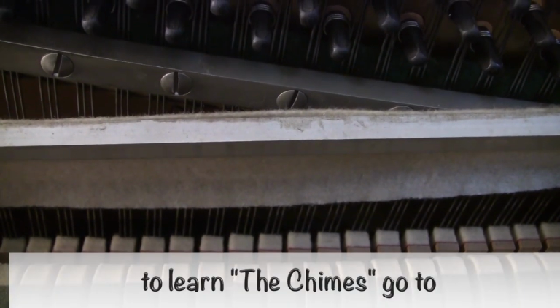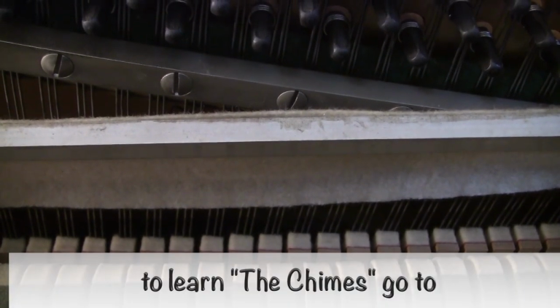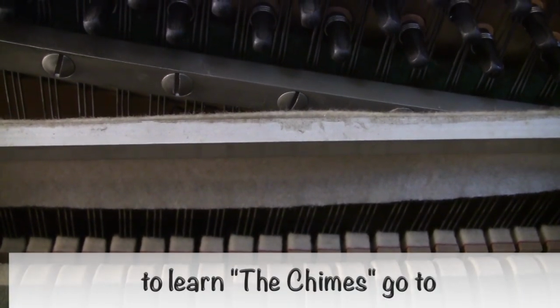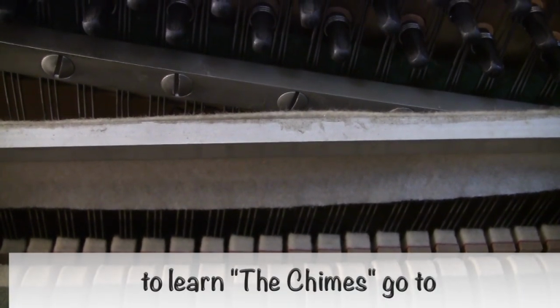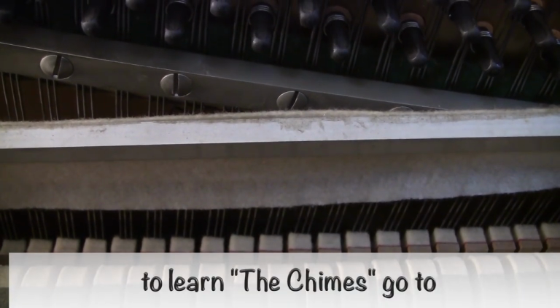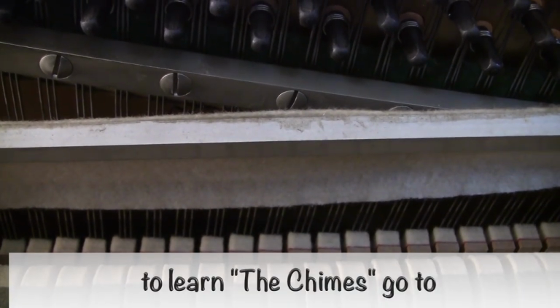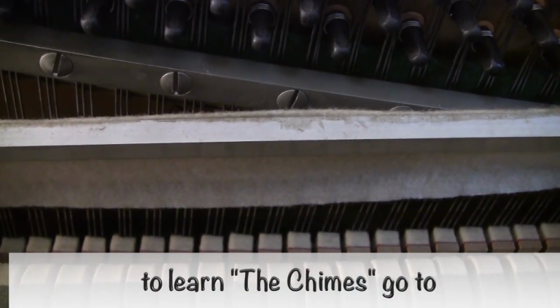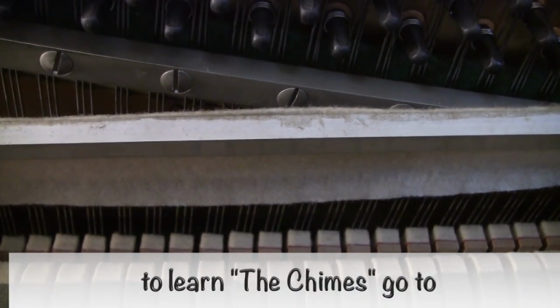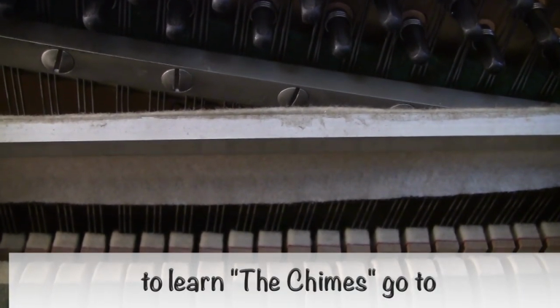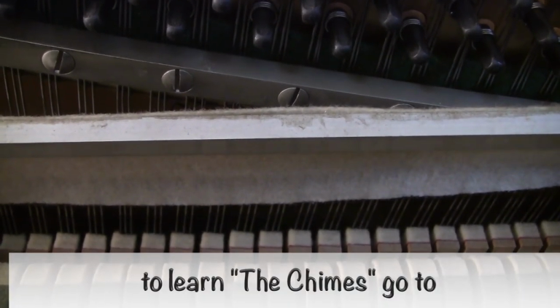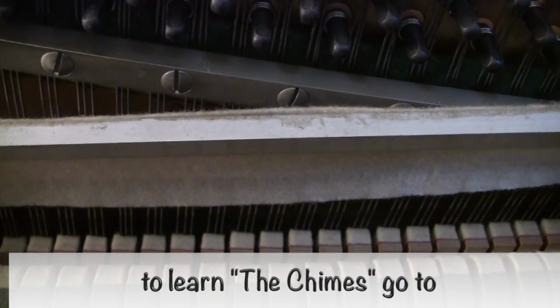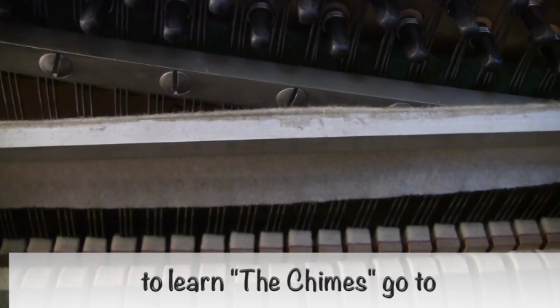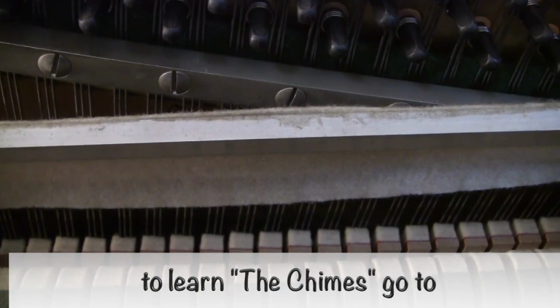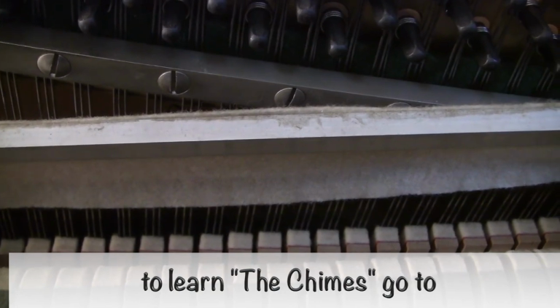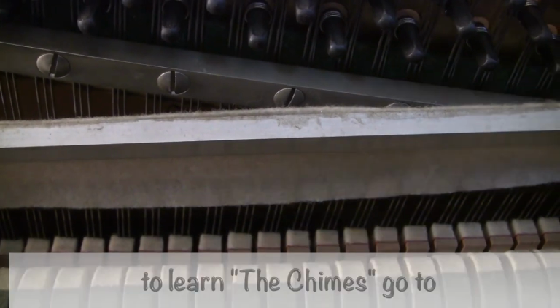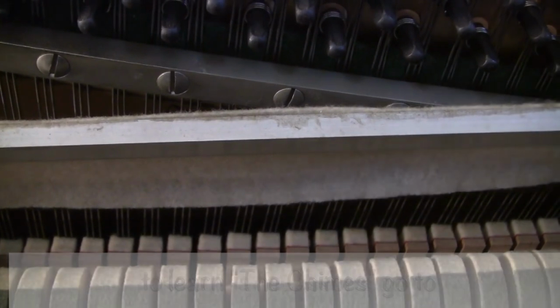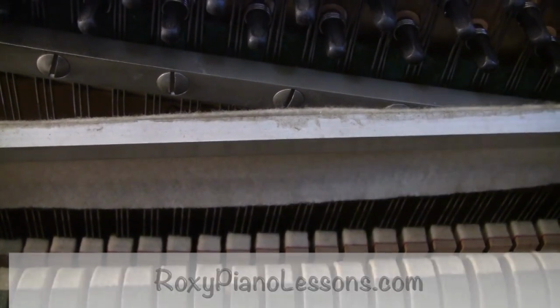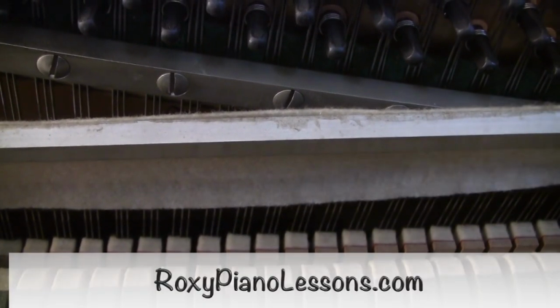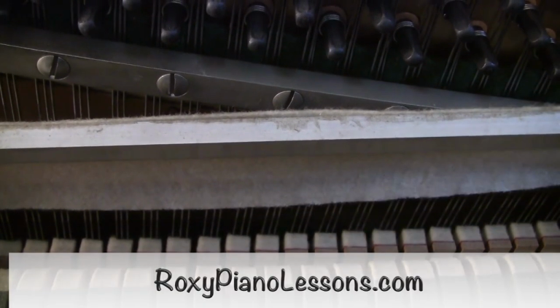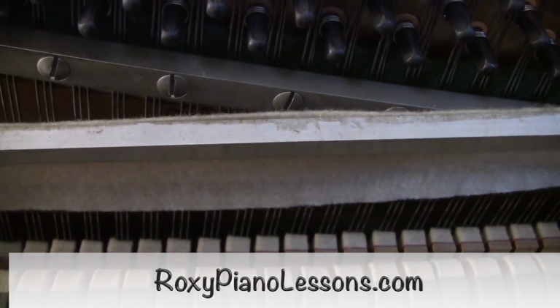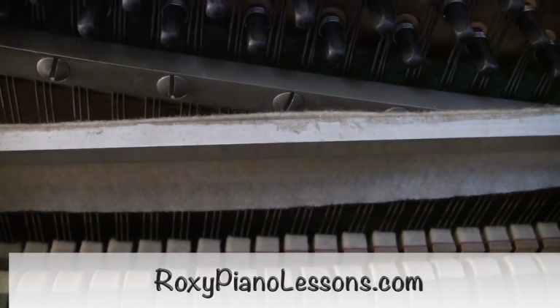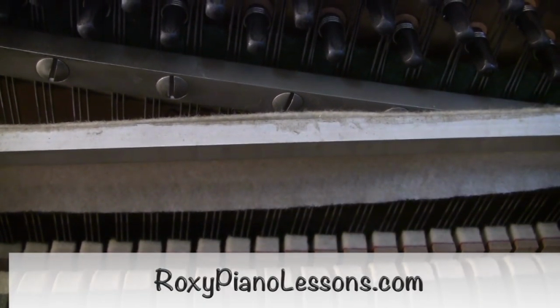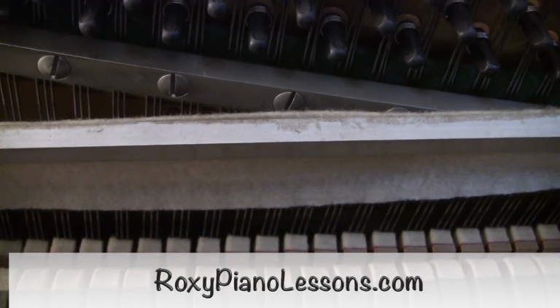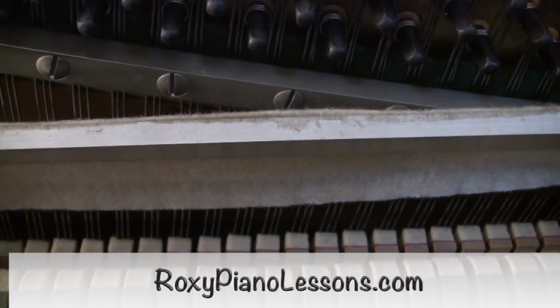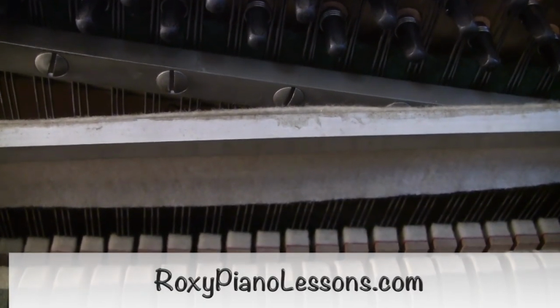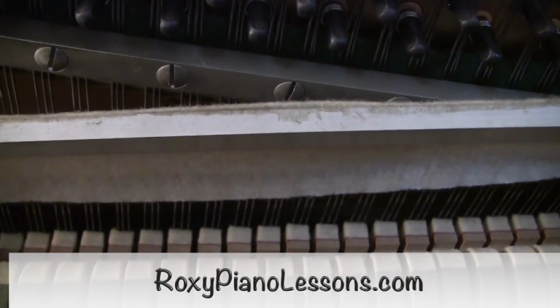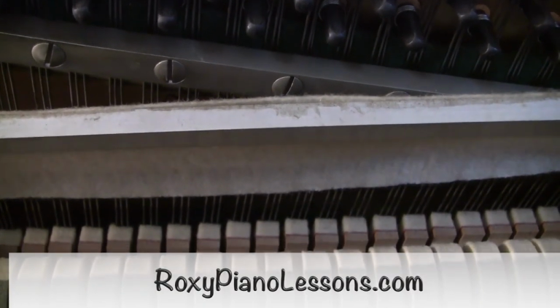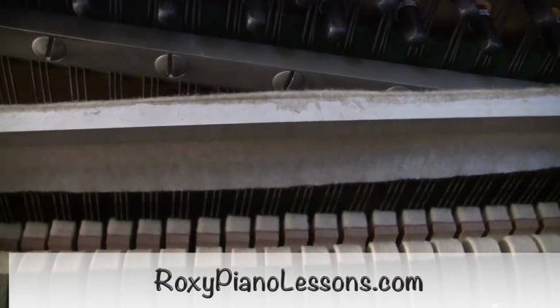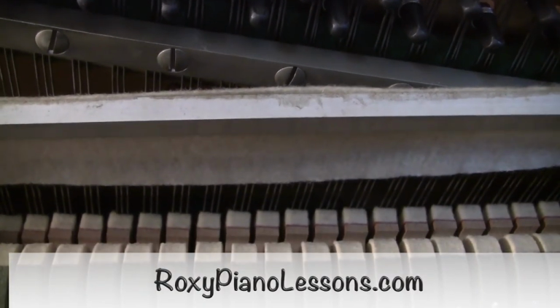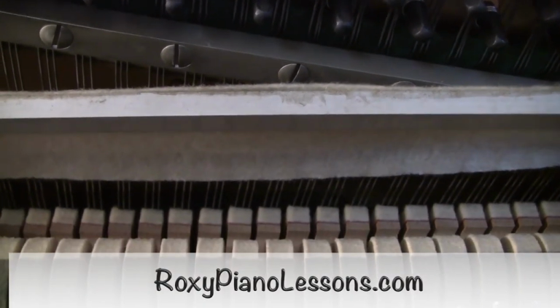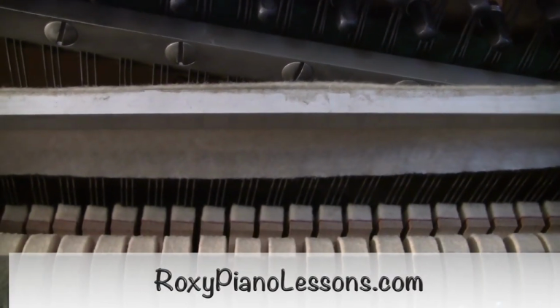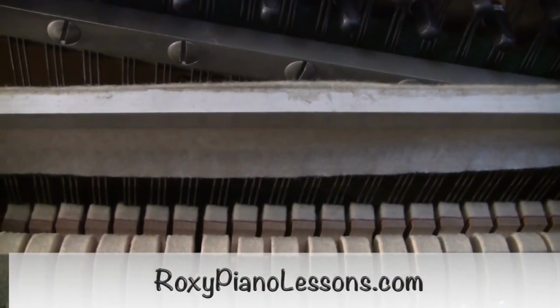This song, The Chimes — you'll put your right foot on the right pedal, hold it down the whole time, and it'll sound like gorgeous chimes.